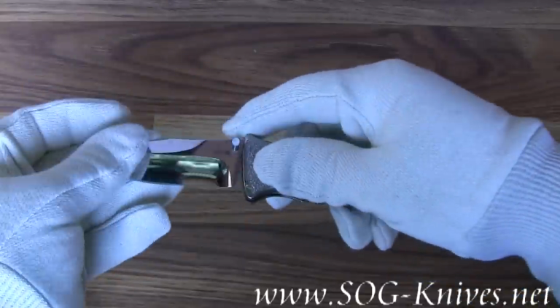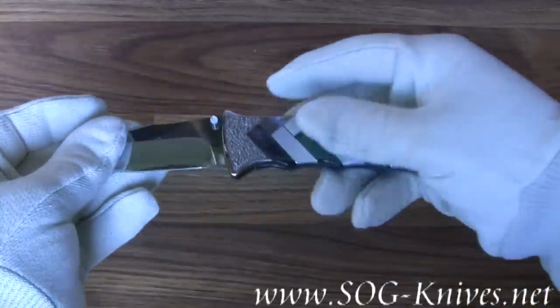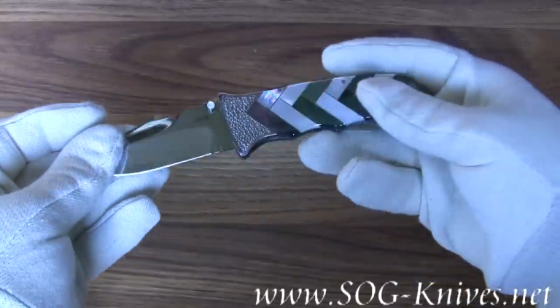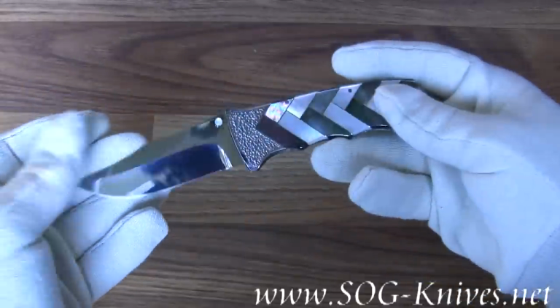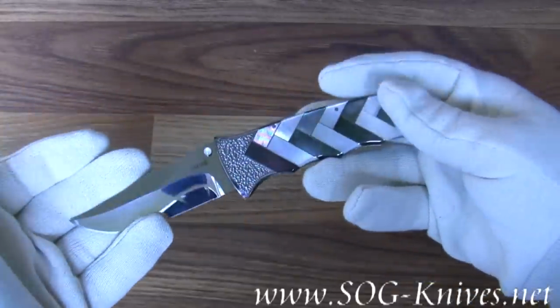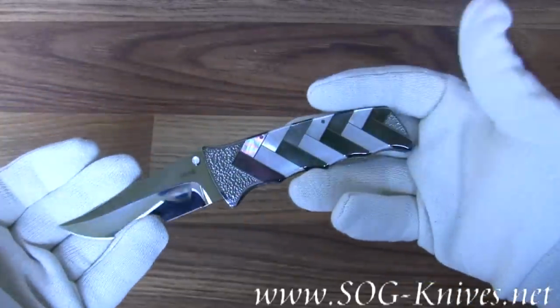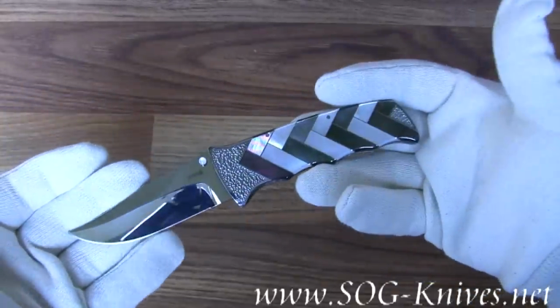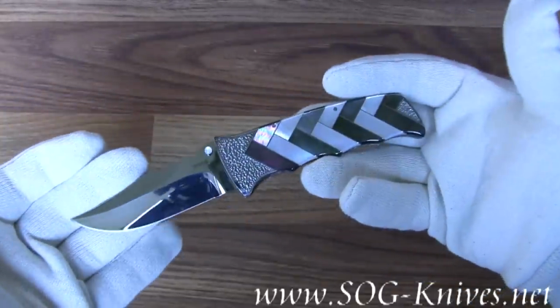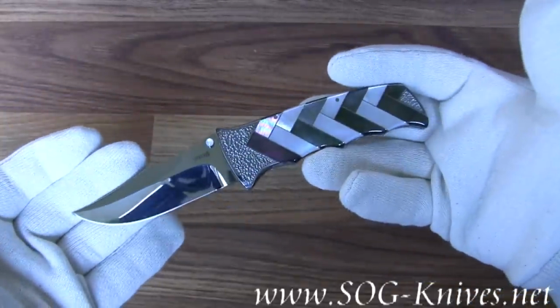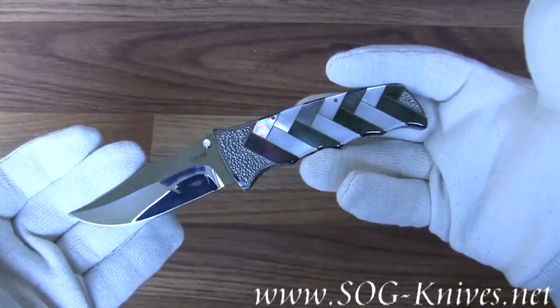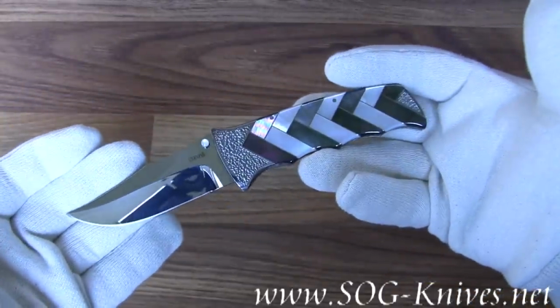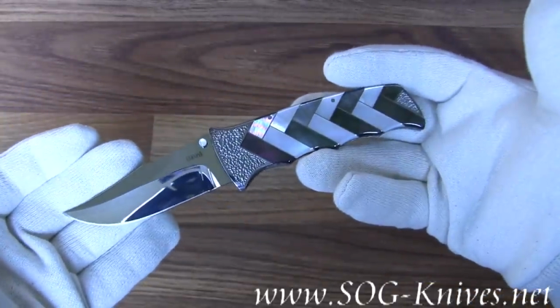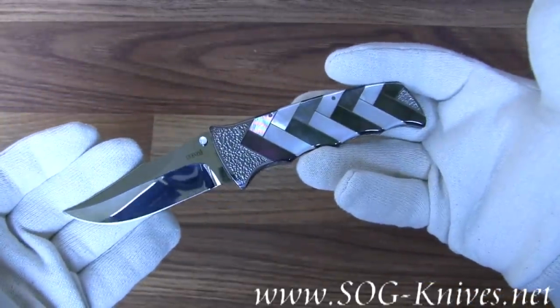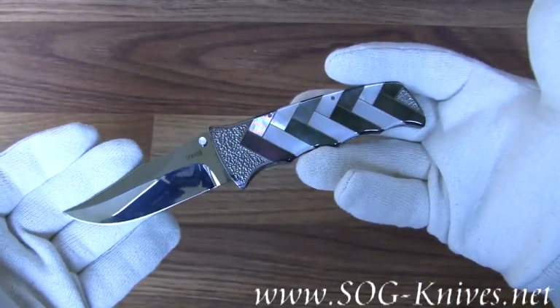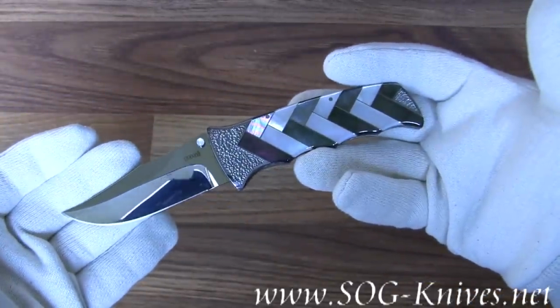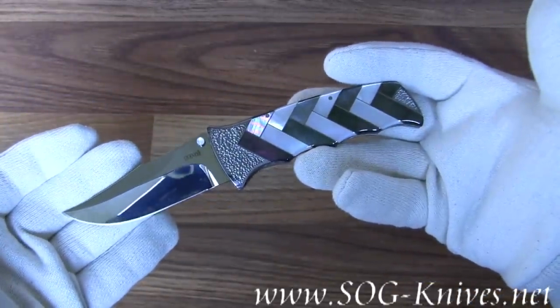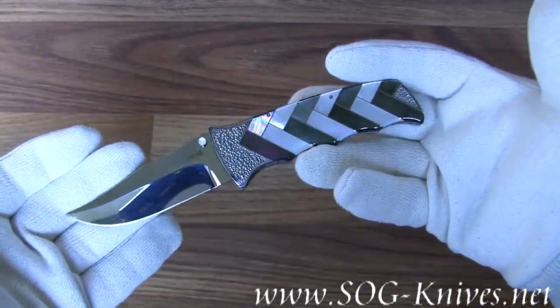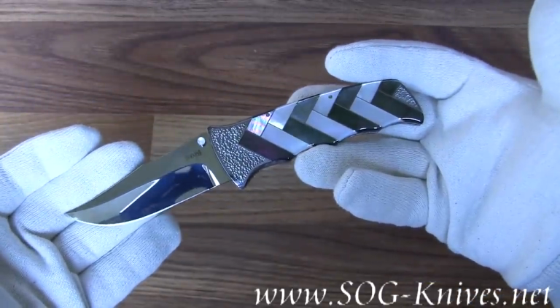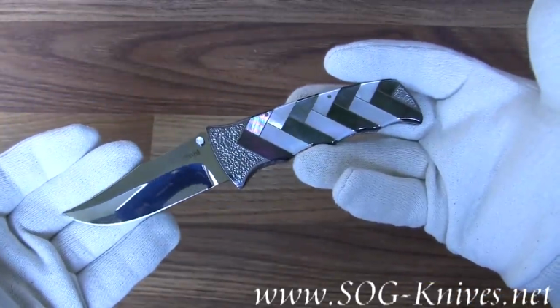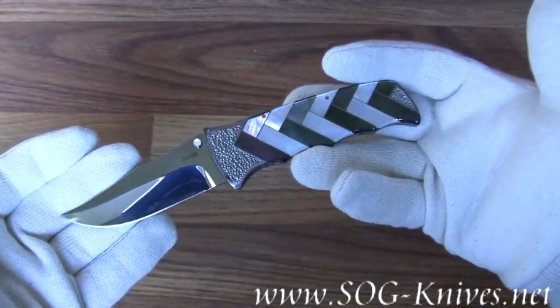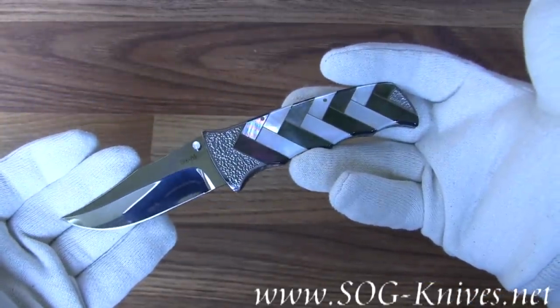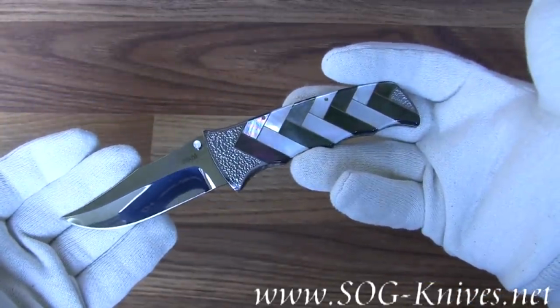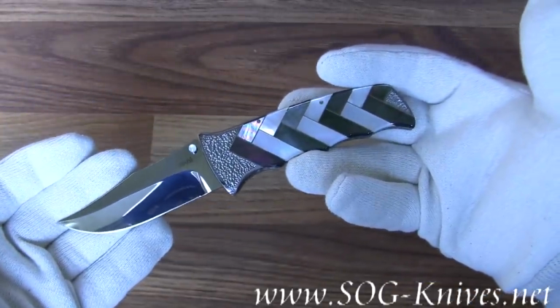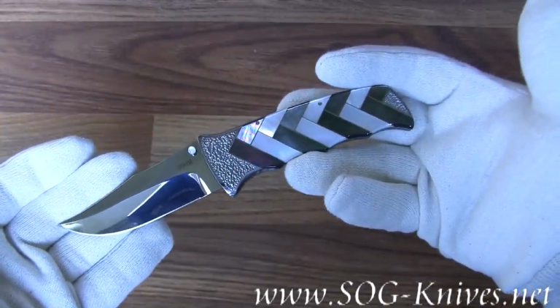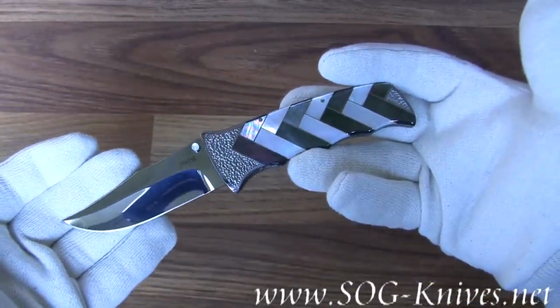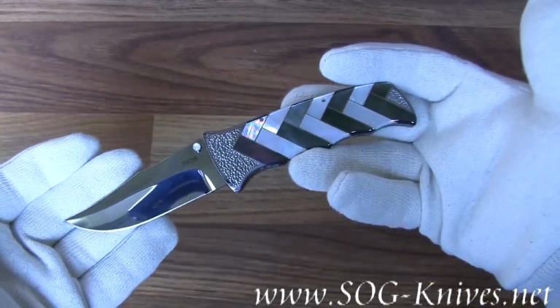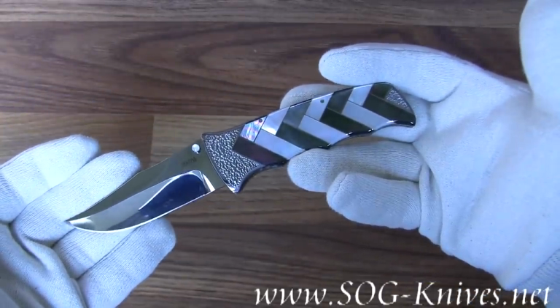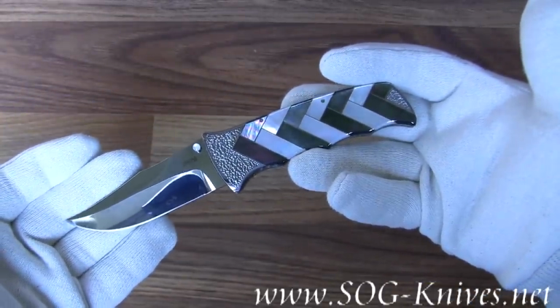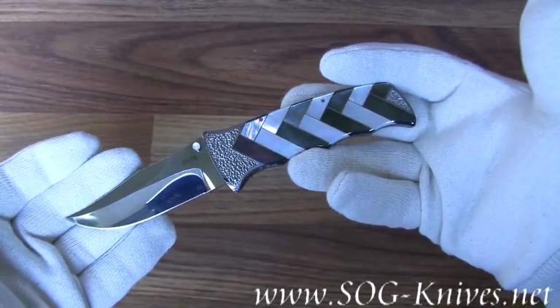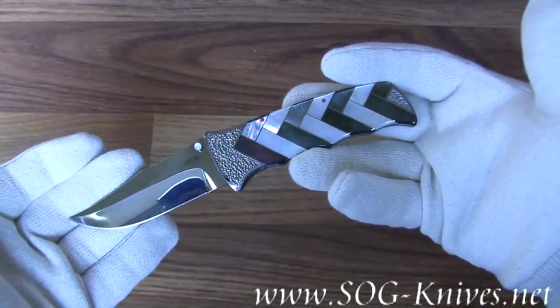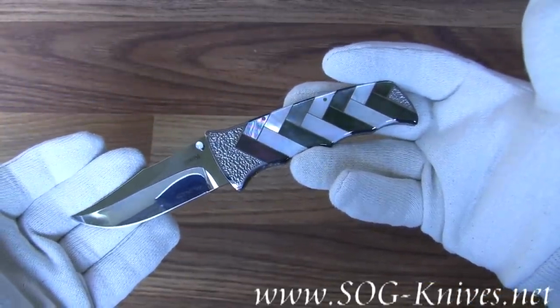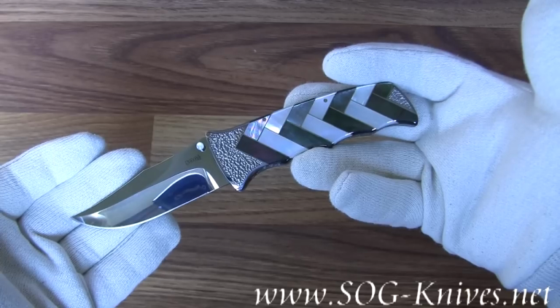This is the SOG Koji, model KJ-01. This is another one.